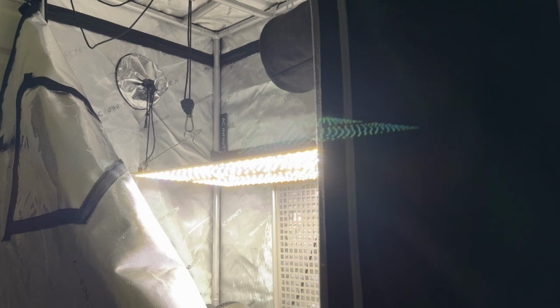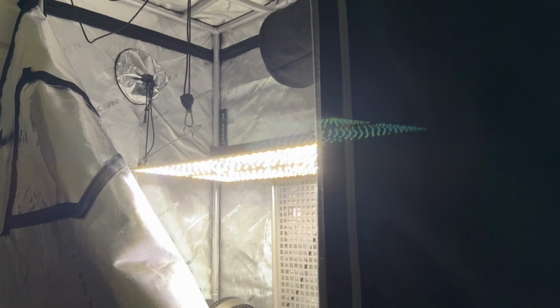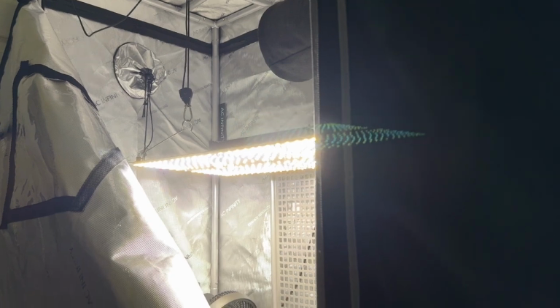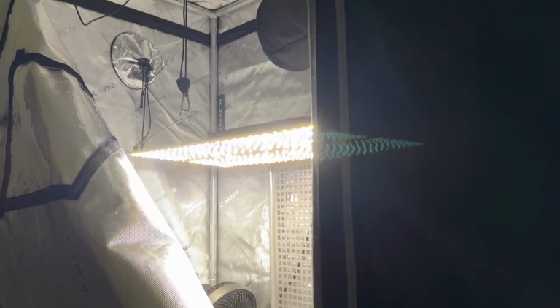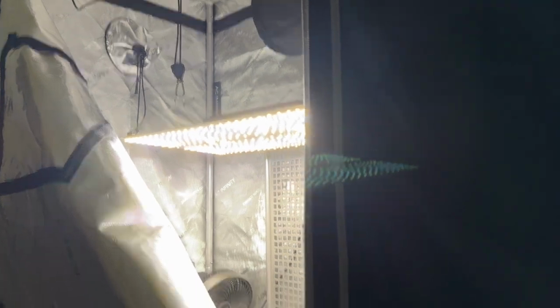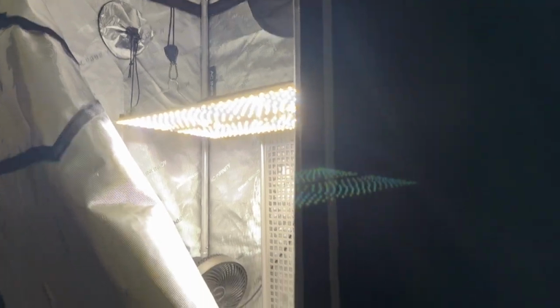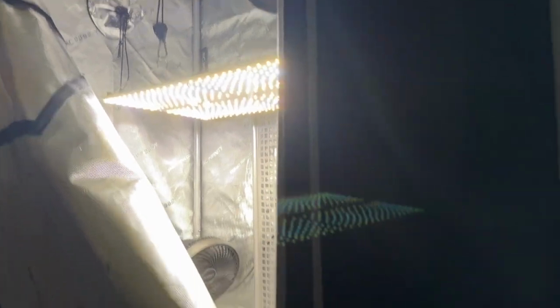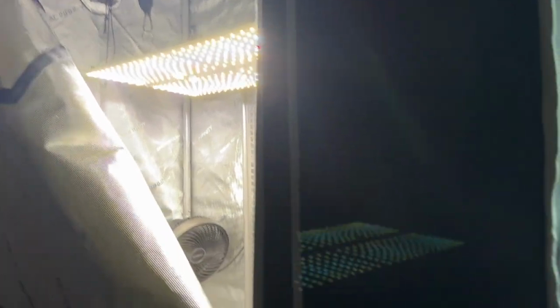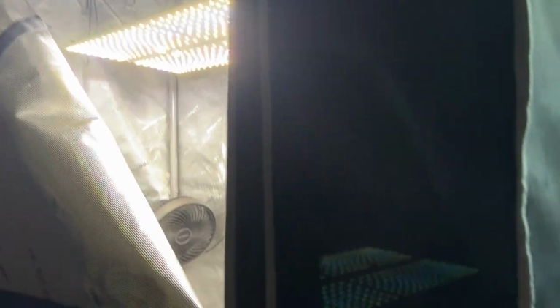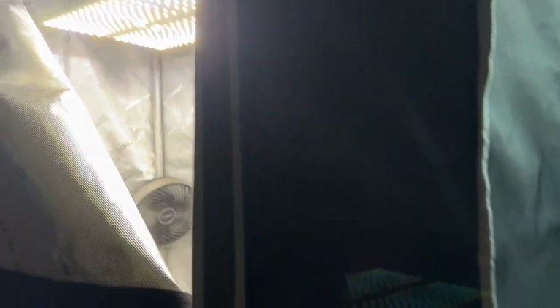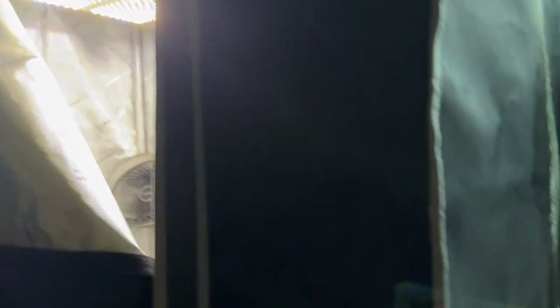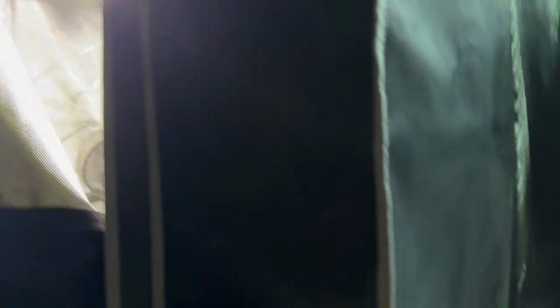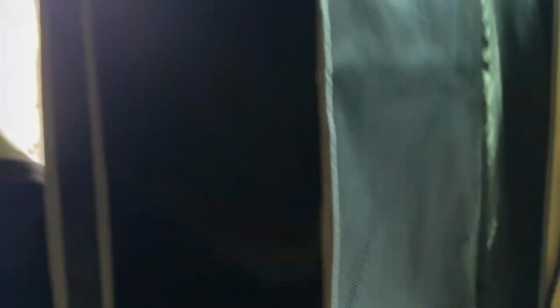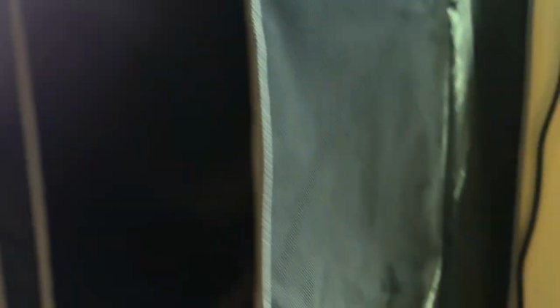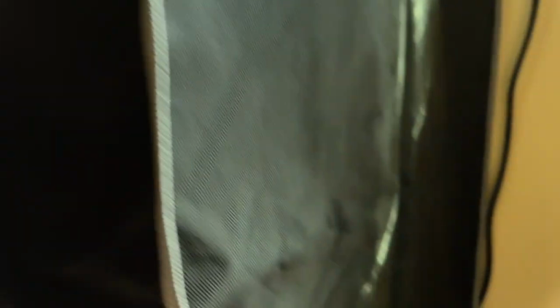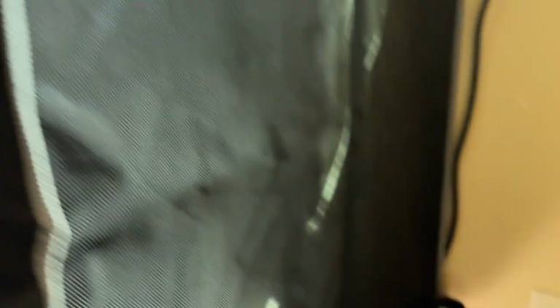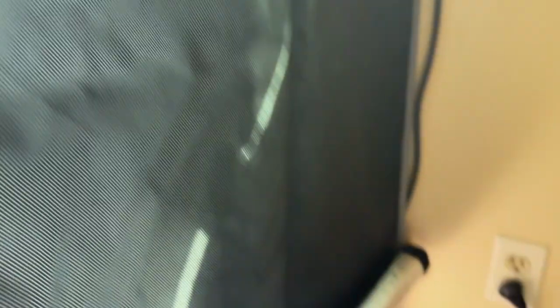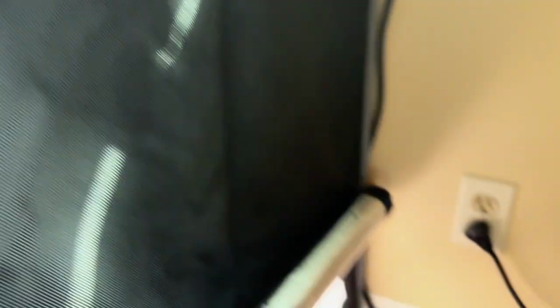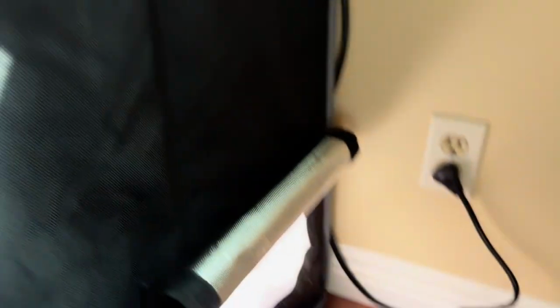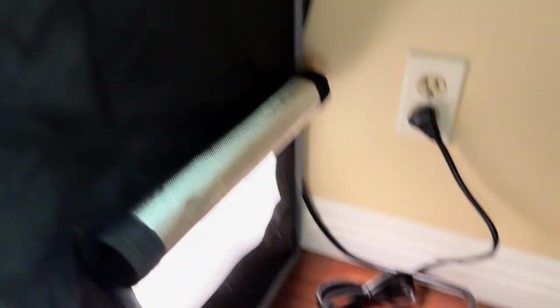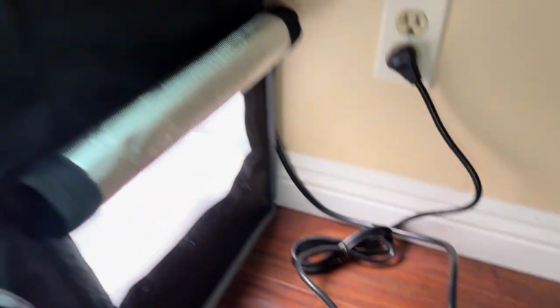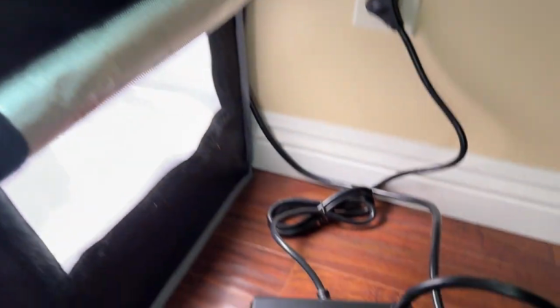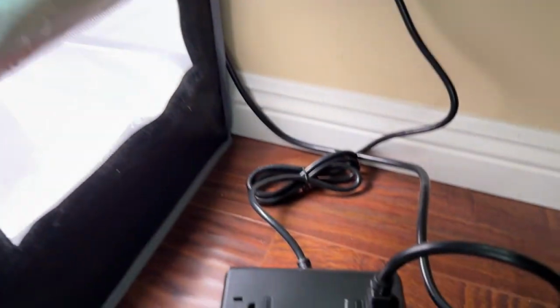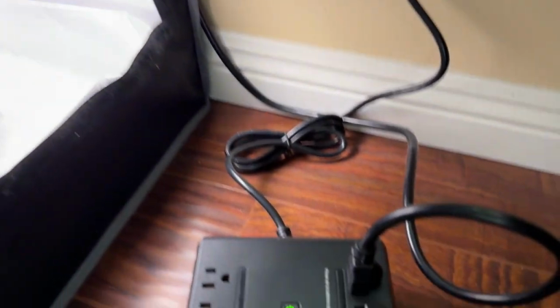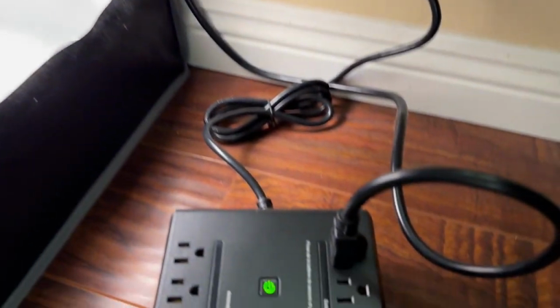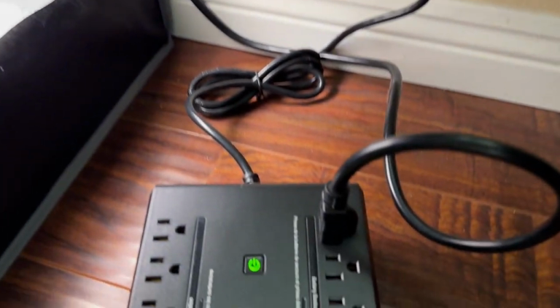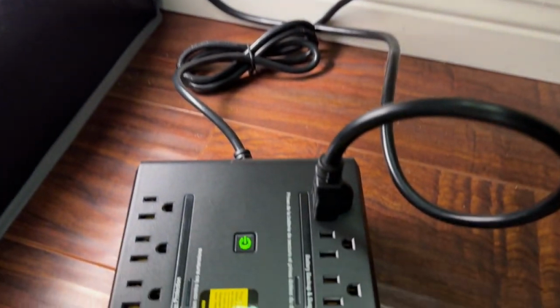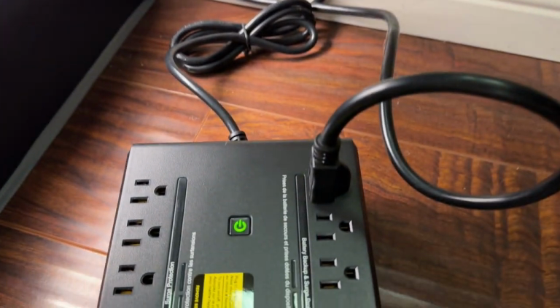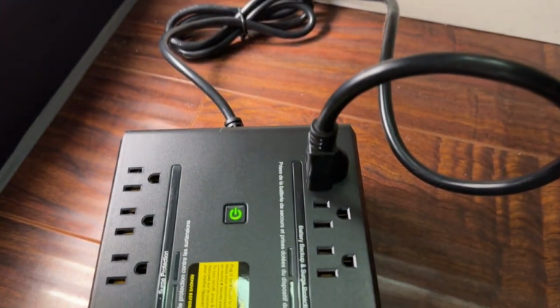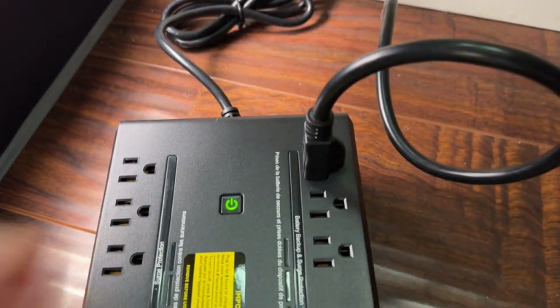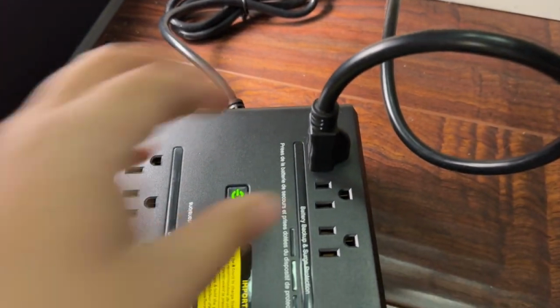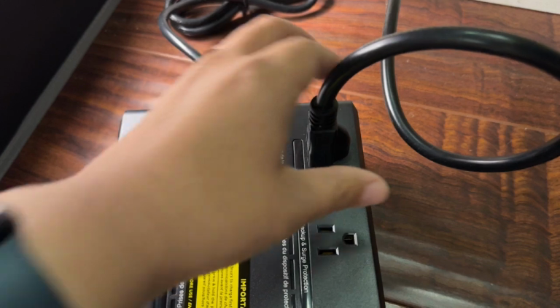Hey everyone, today we'll be going over some backup power options for your grow space.